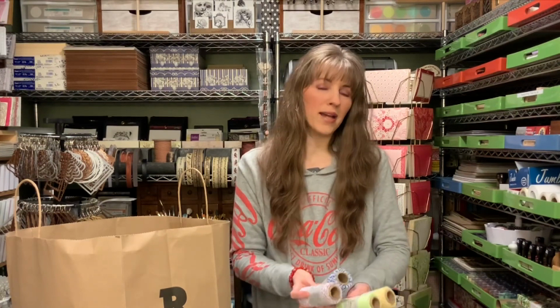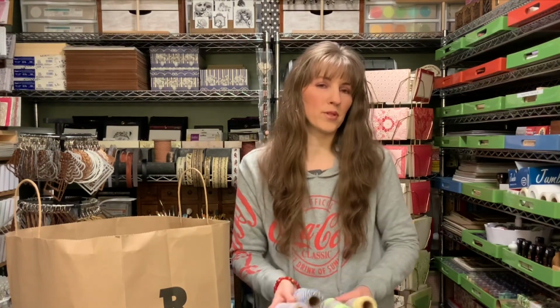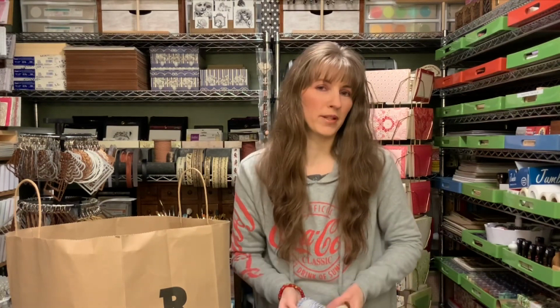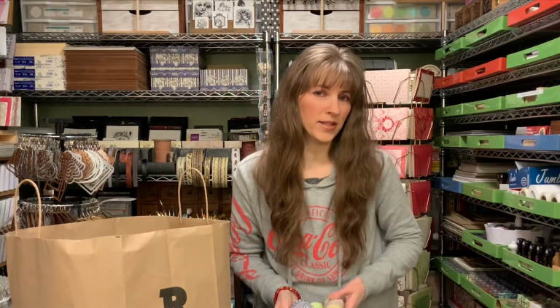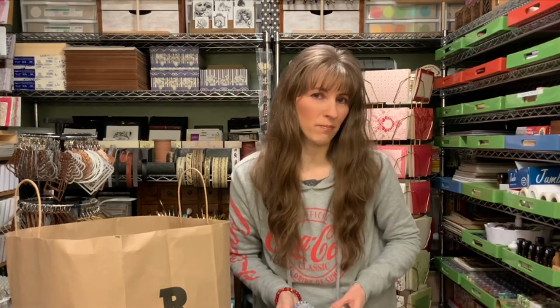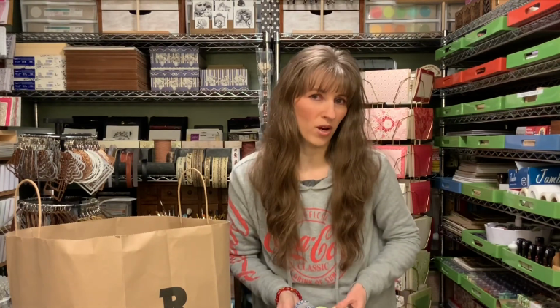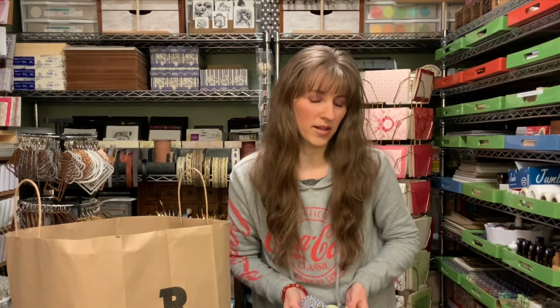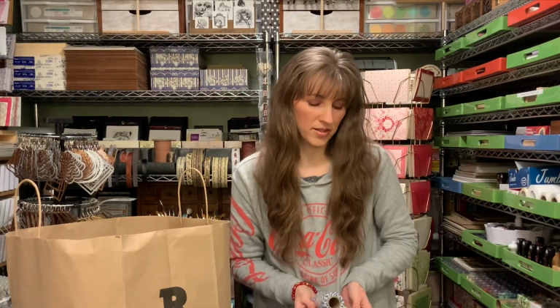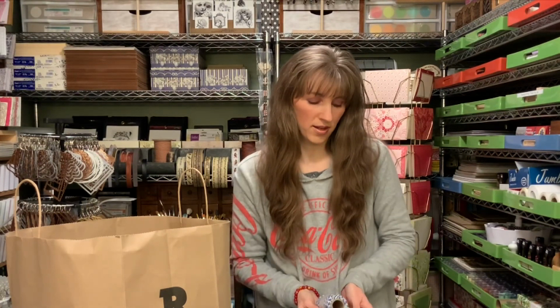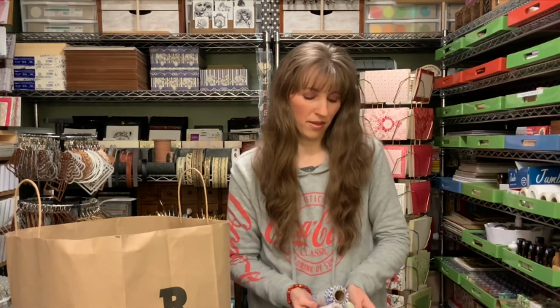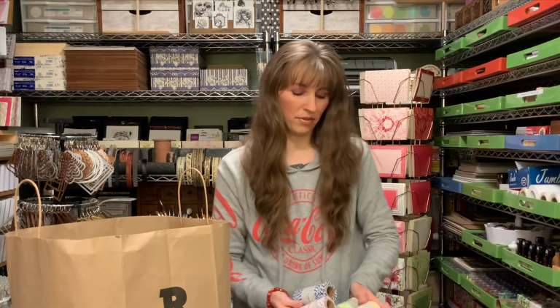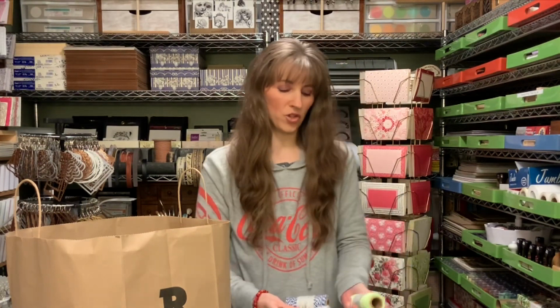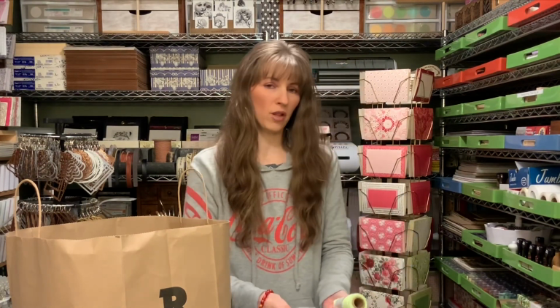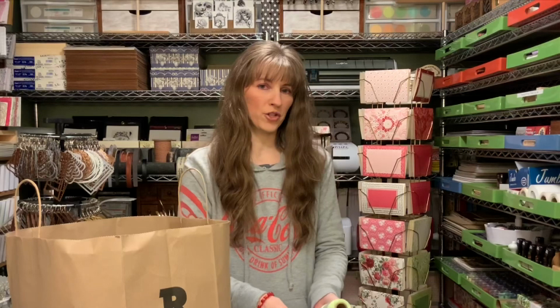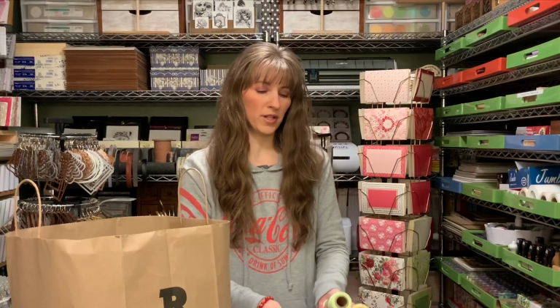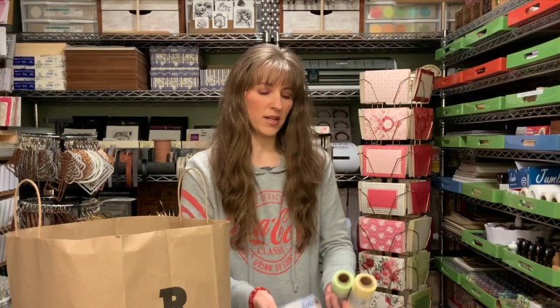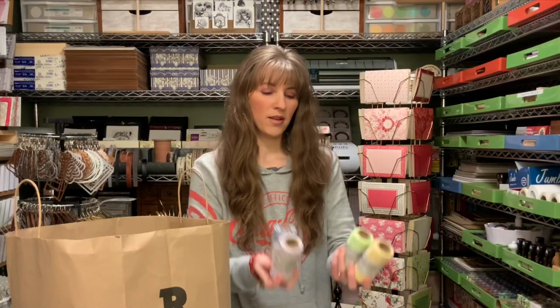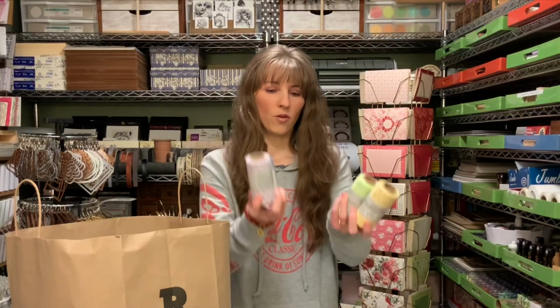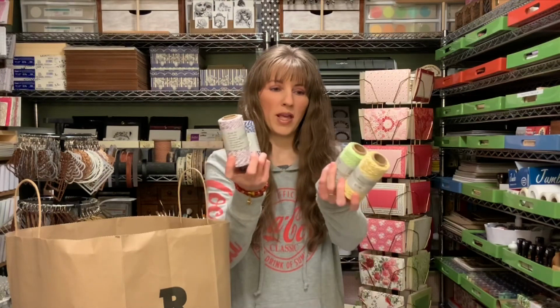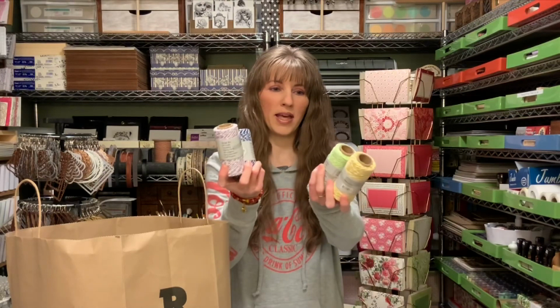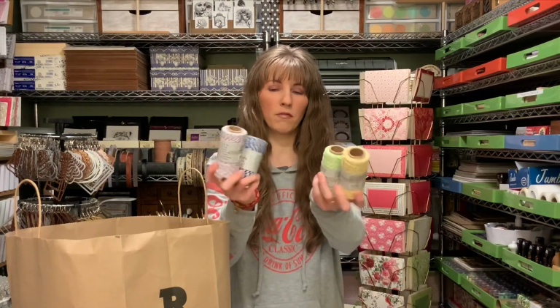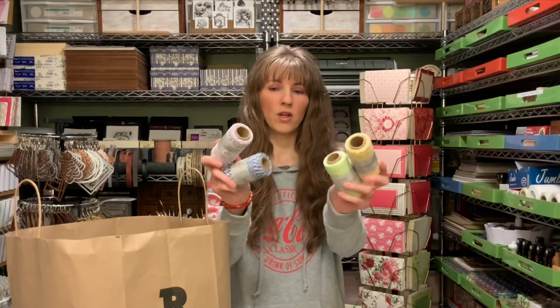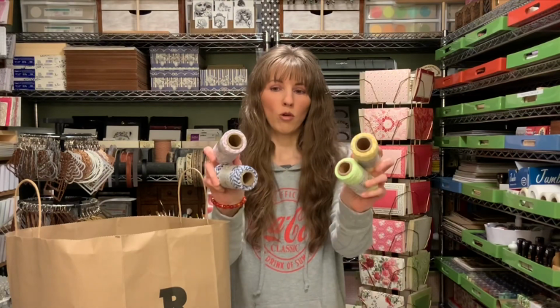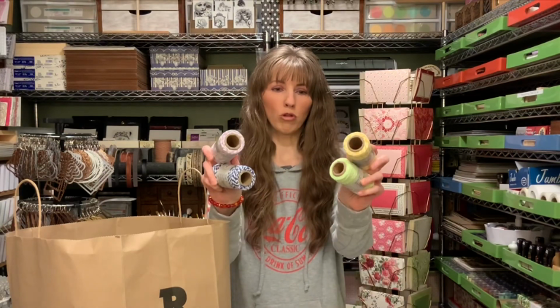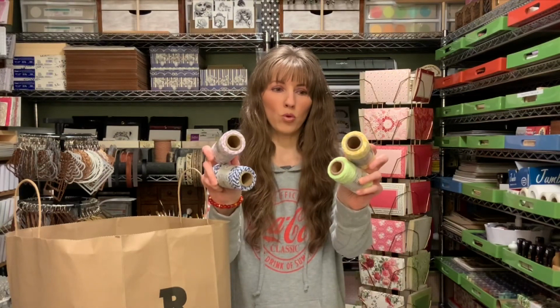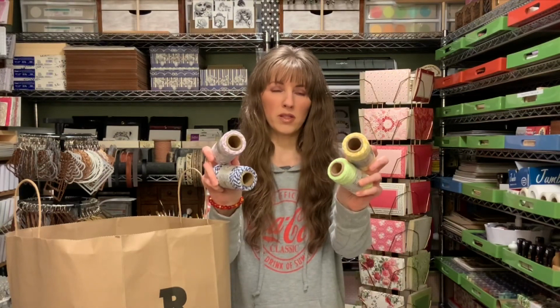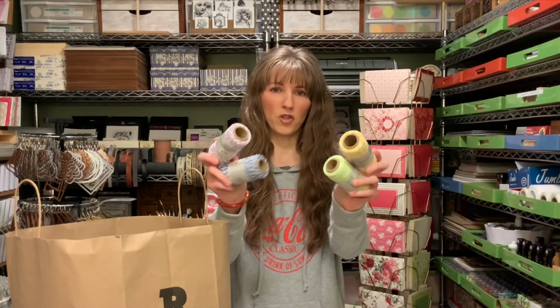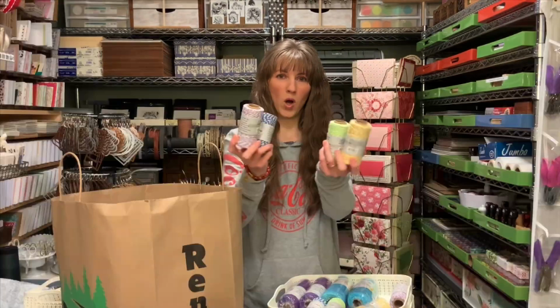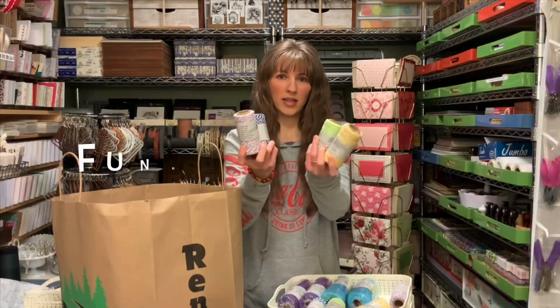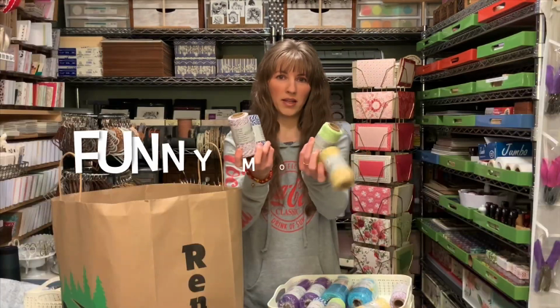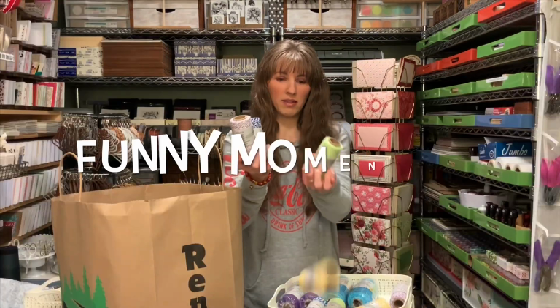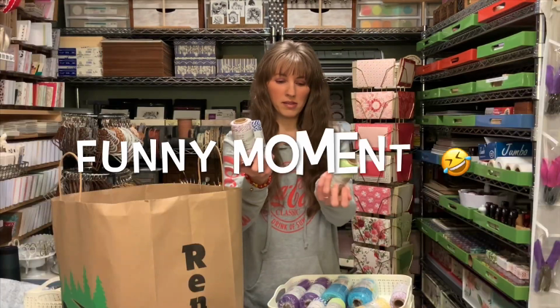I was really surprised that the Dollar Tree would have rolls of twine like this.